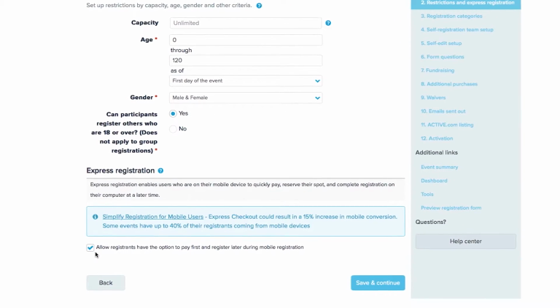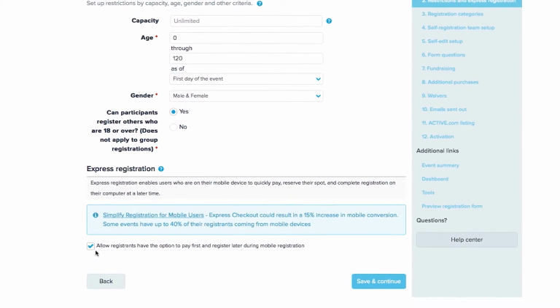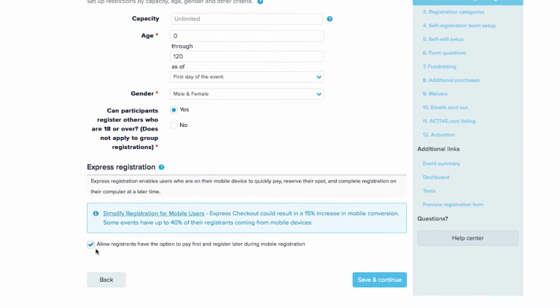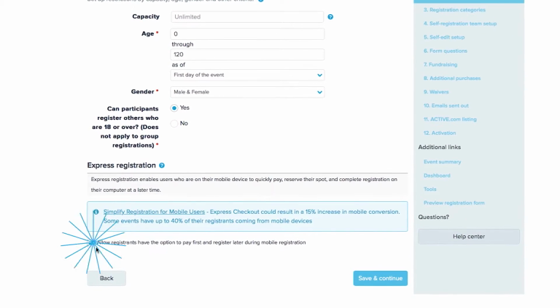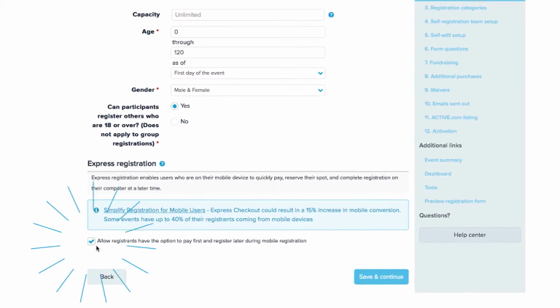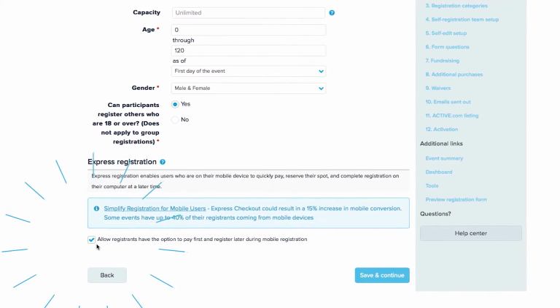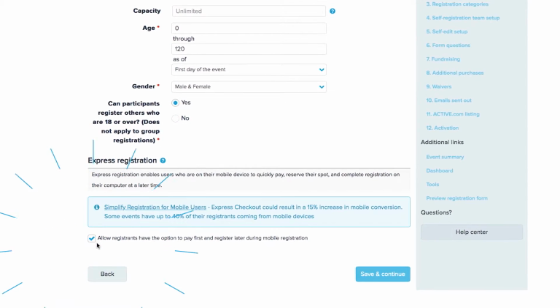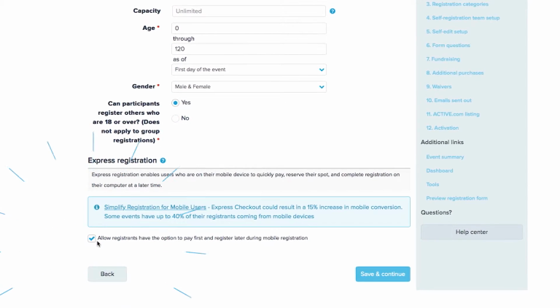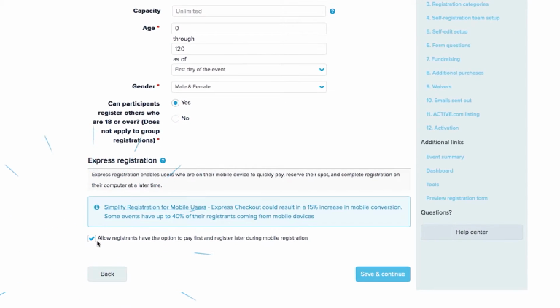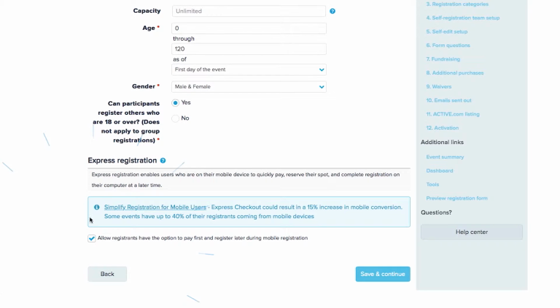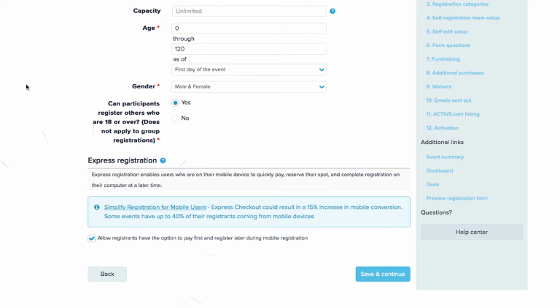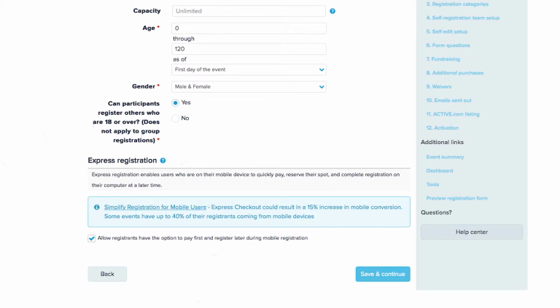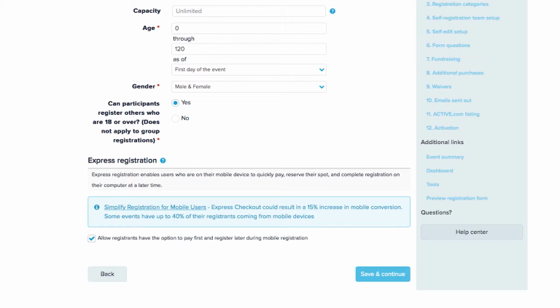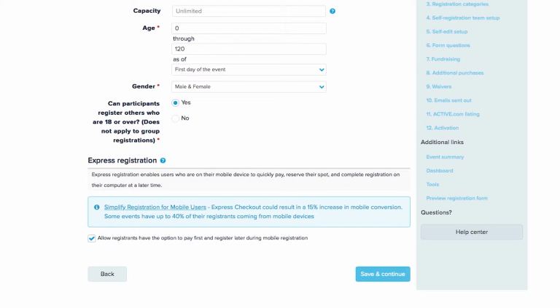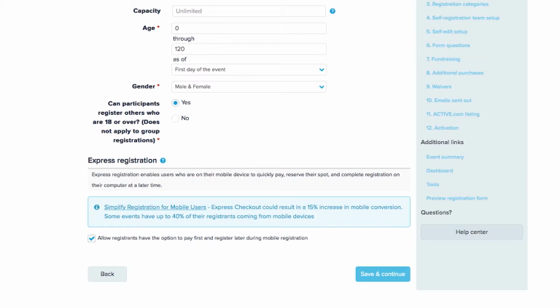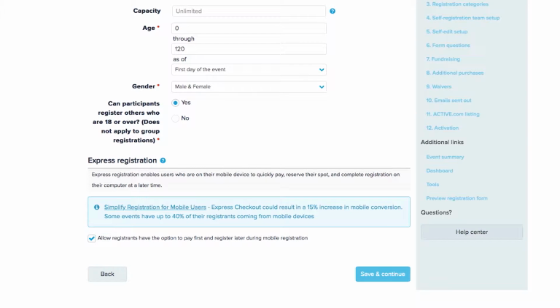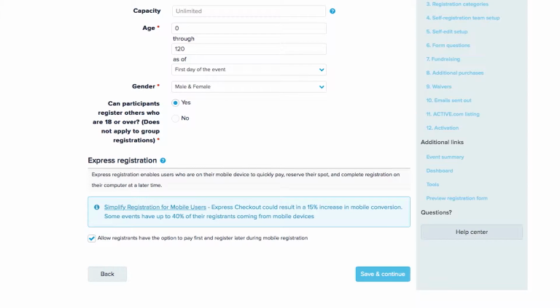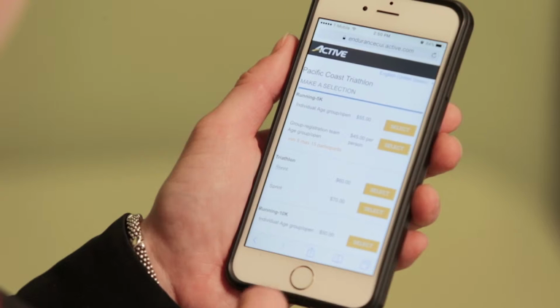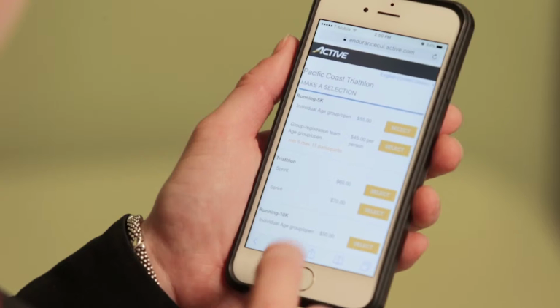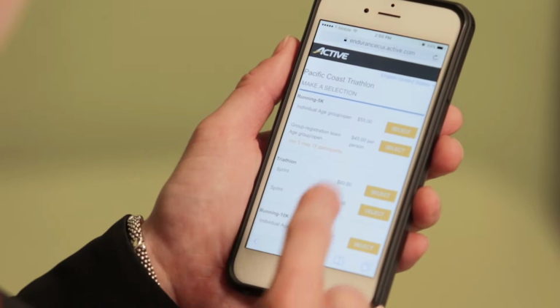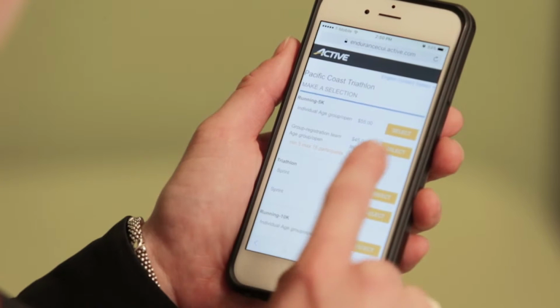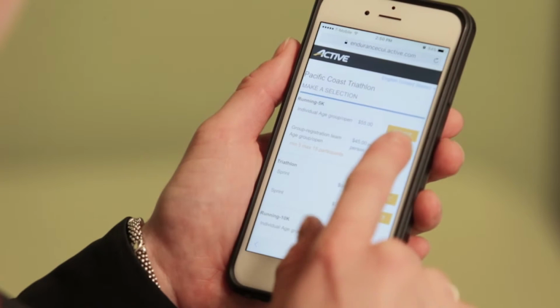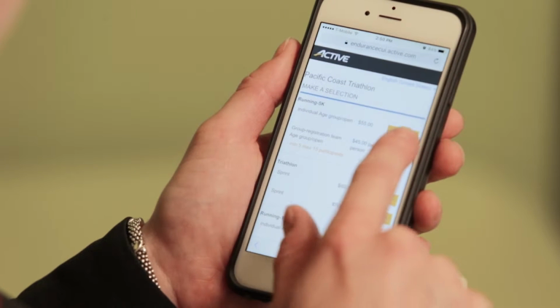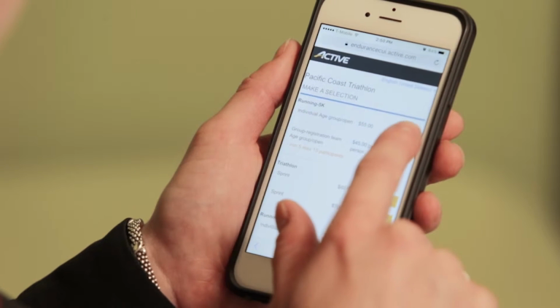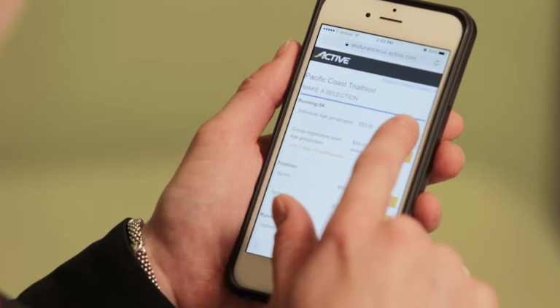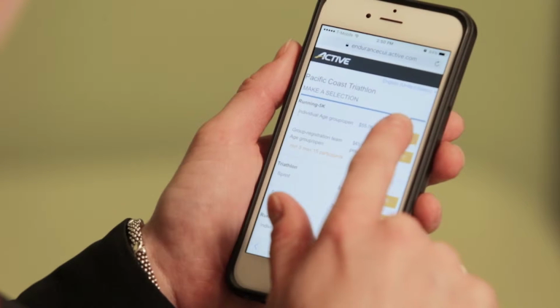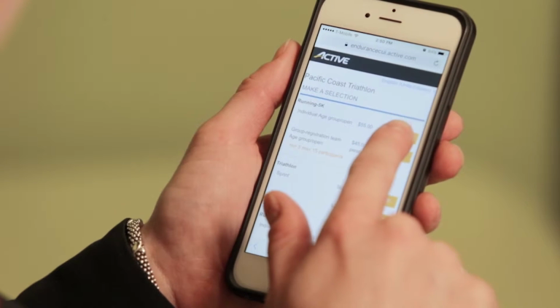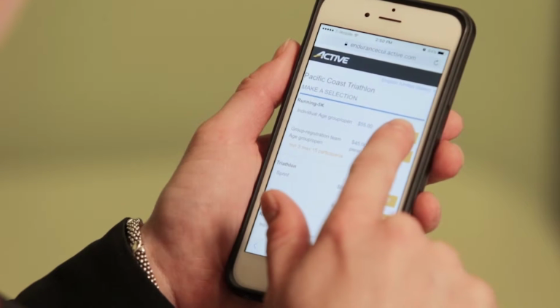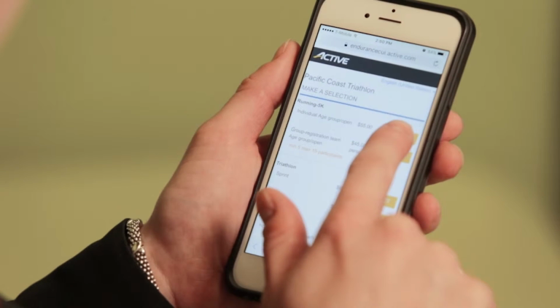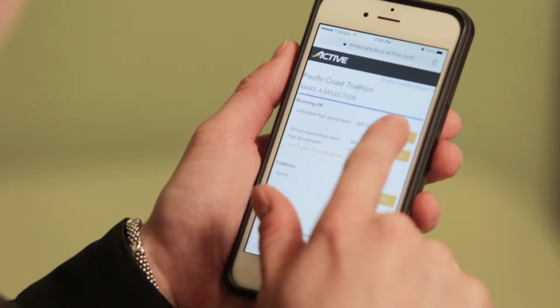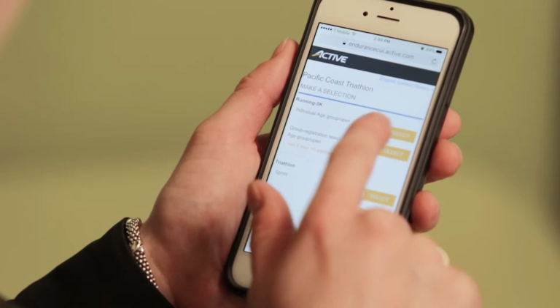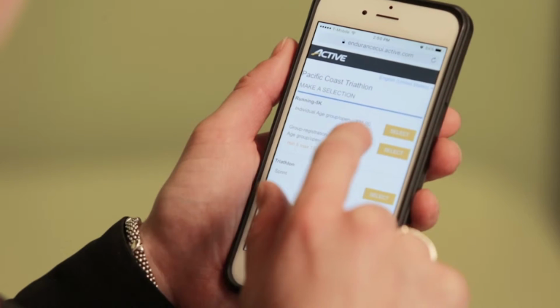Give registrants an opportunity to reserve a spot in your event and complete payment from their smartphones or tablets in seconds.